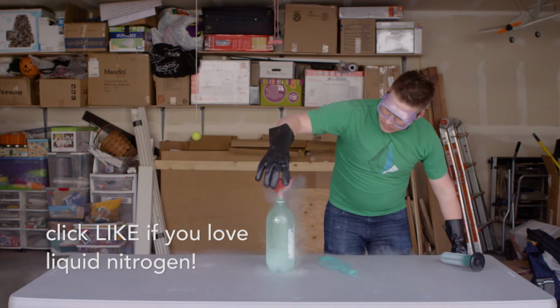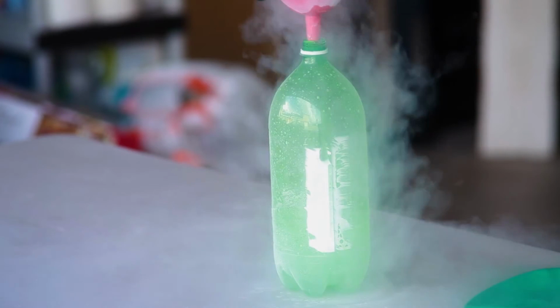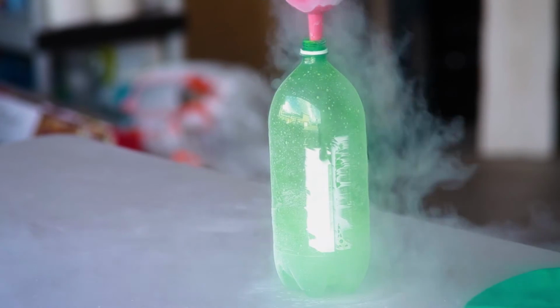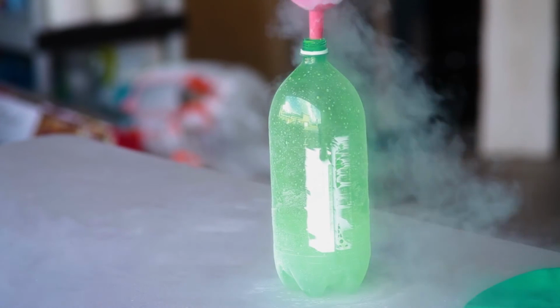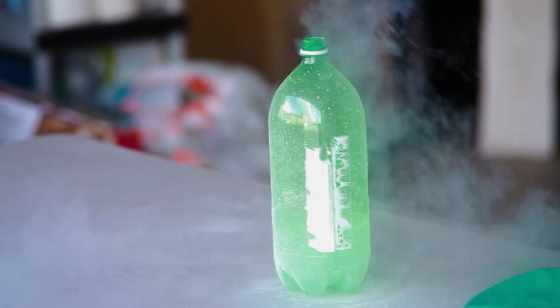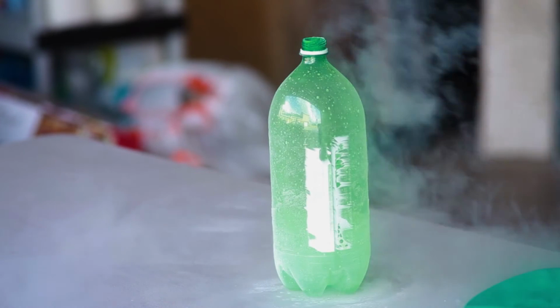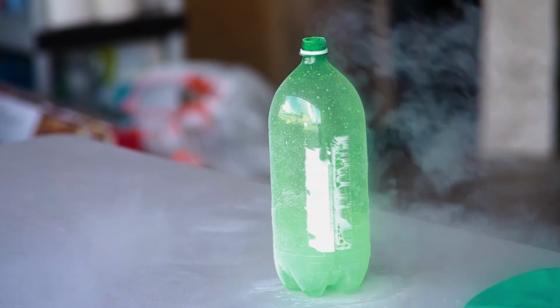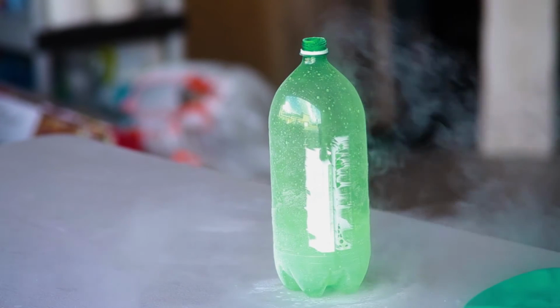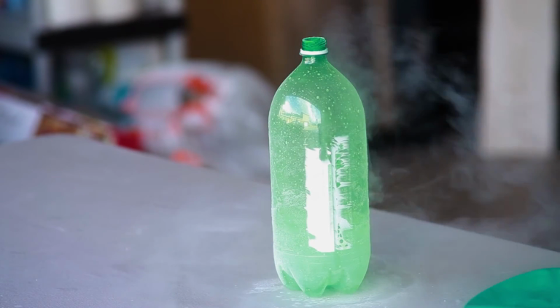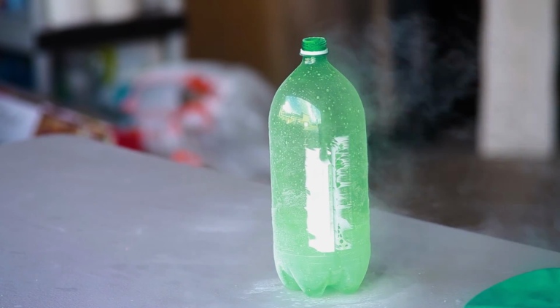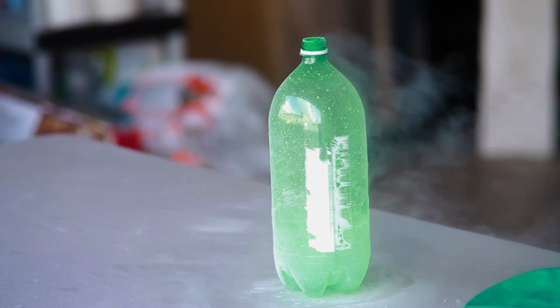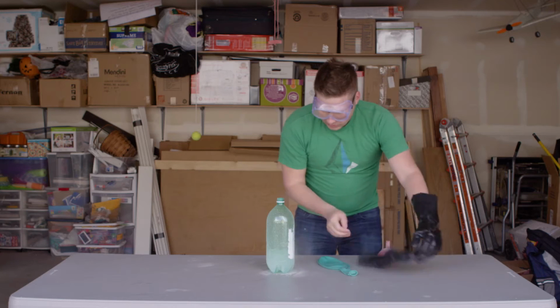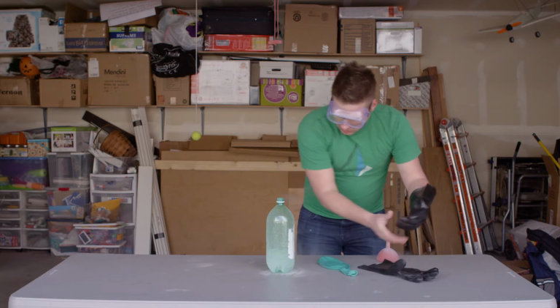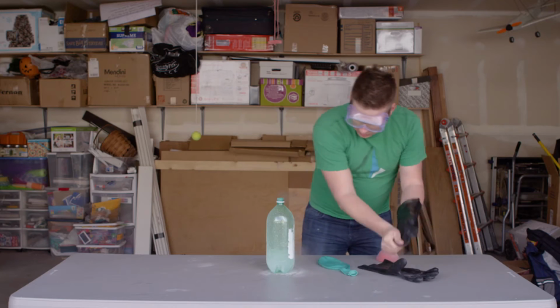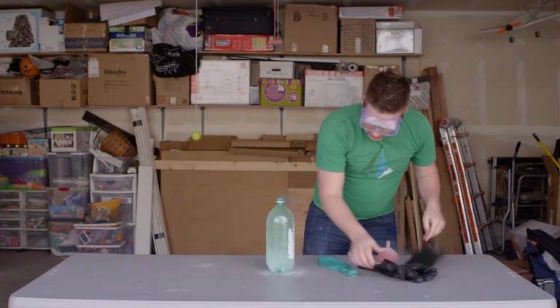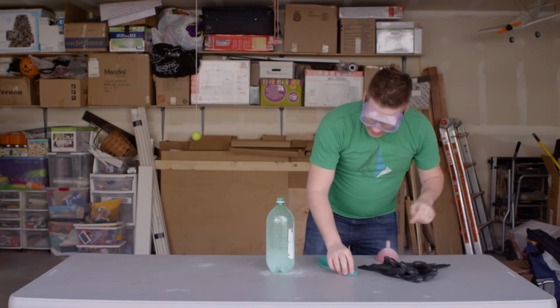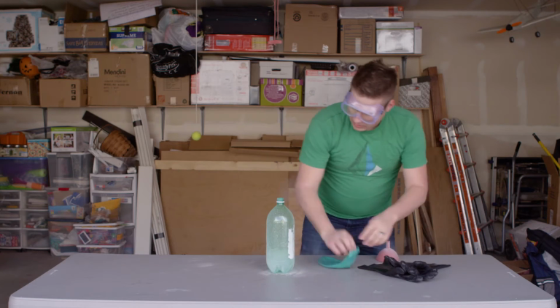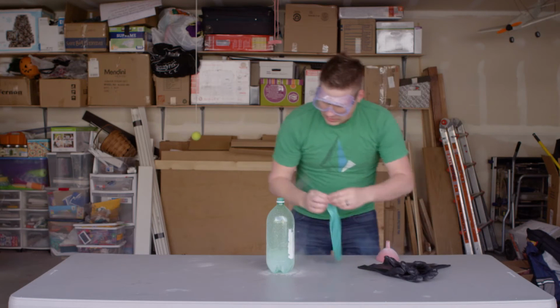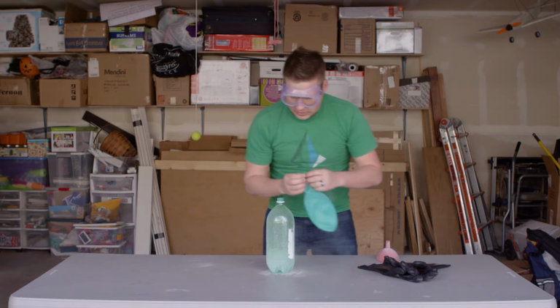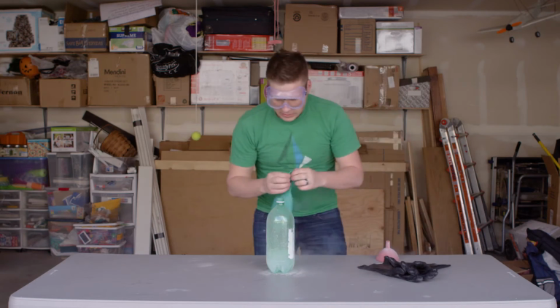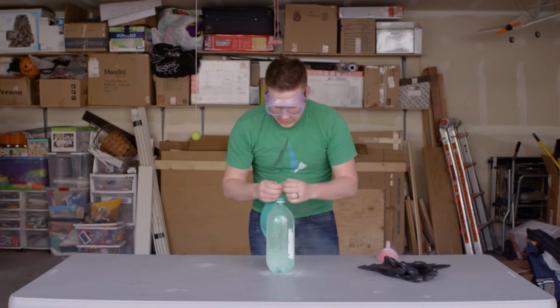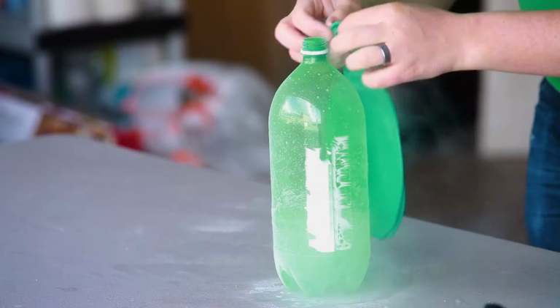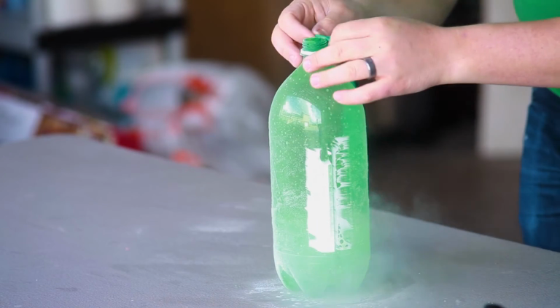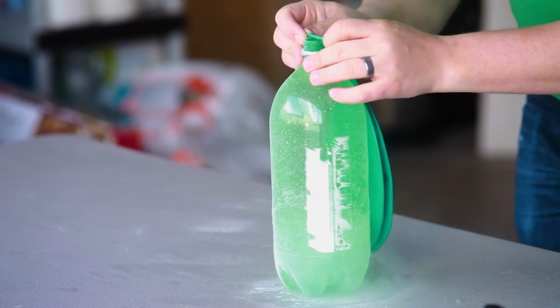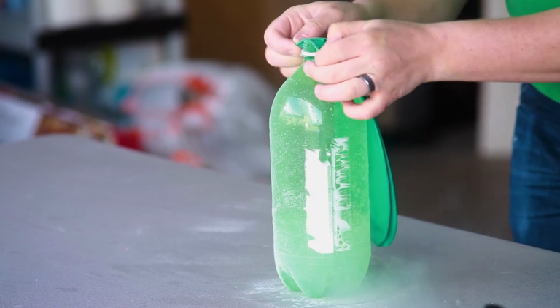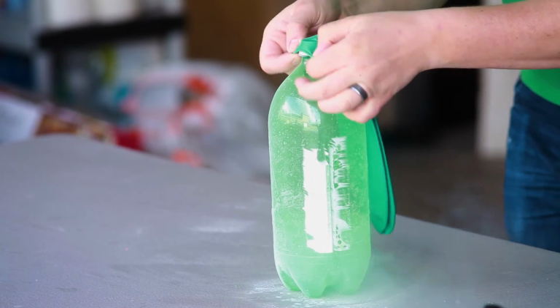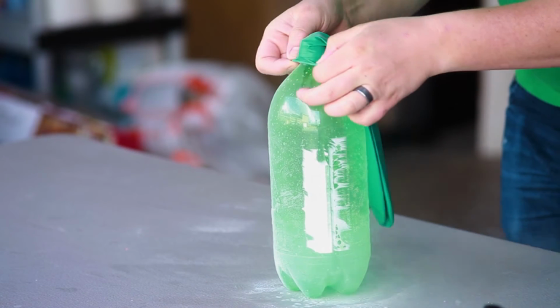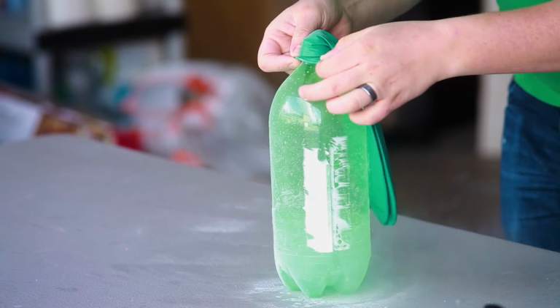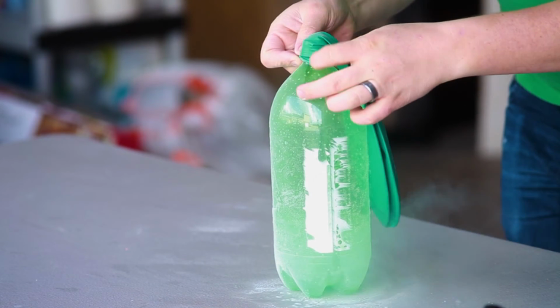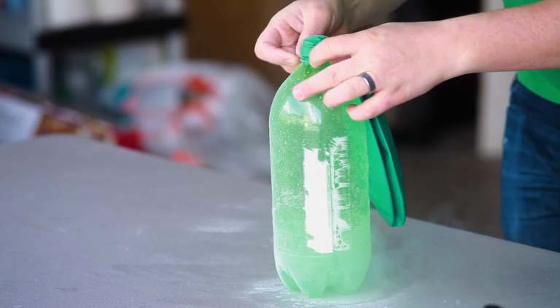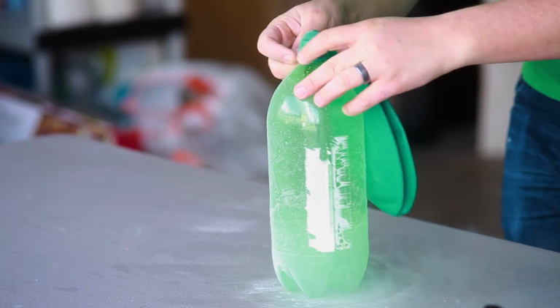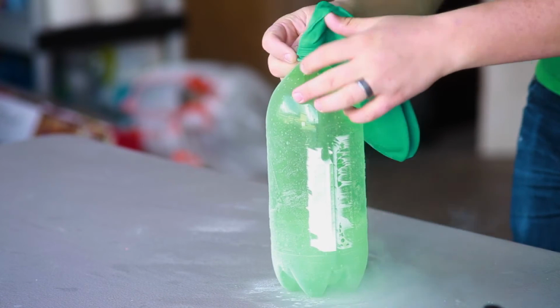I've got a pretty good amount of liquid nitrogen in there. Put this balloon over the top and see what we can do.